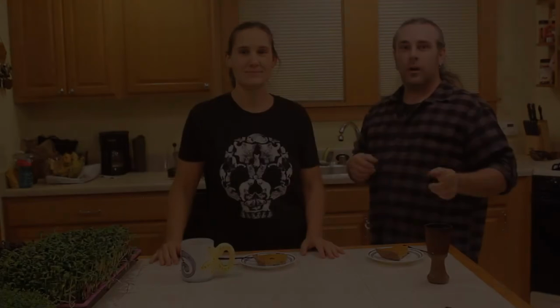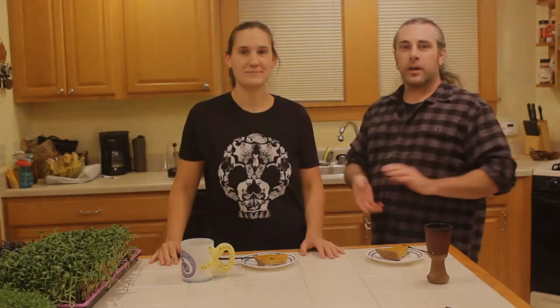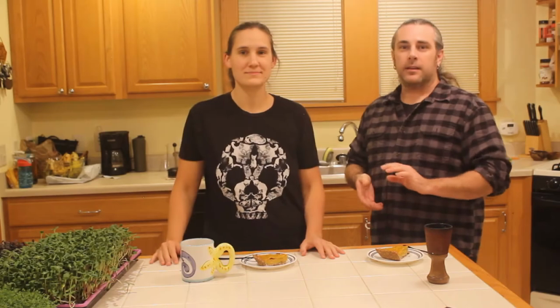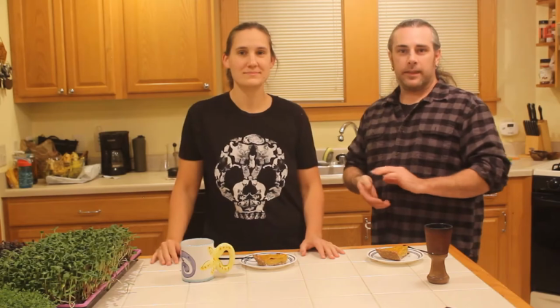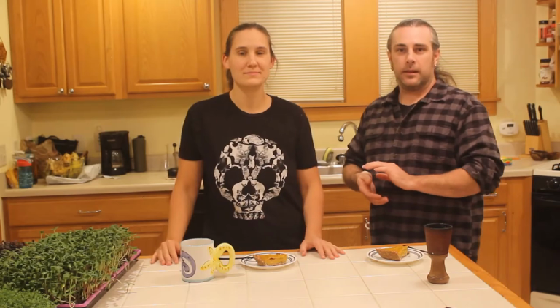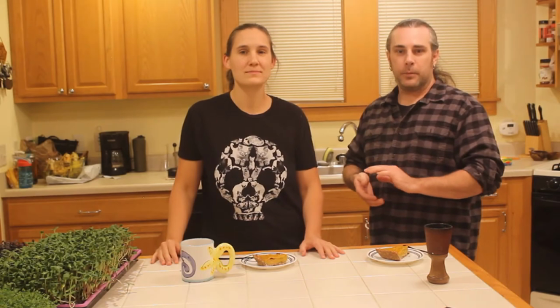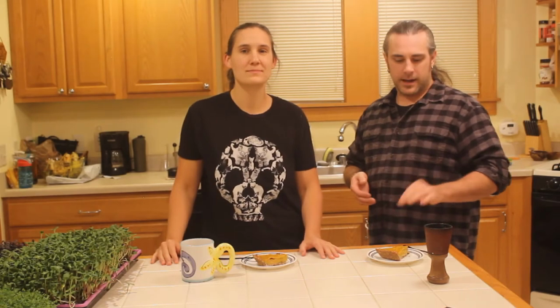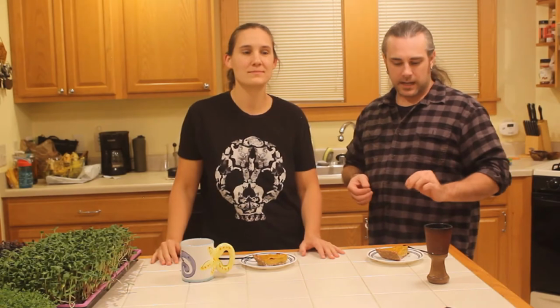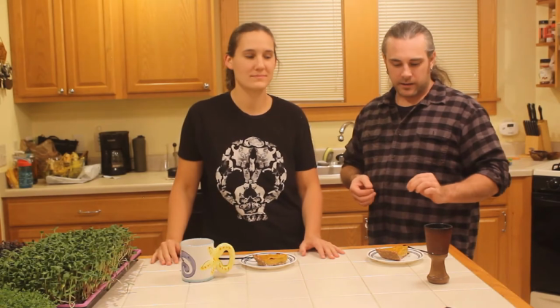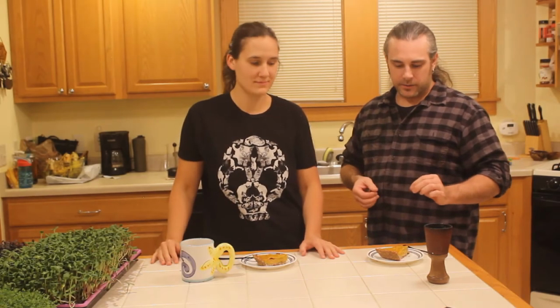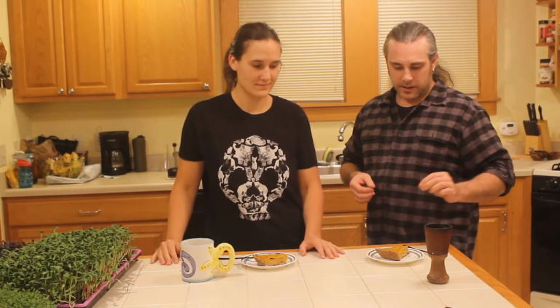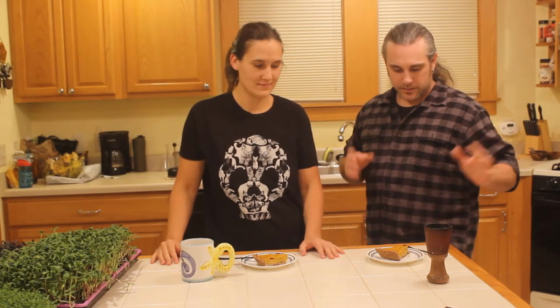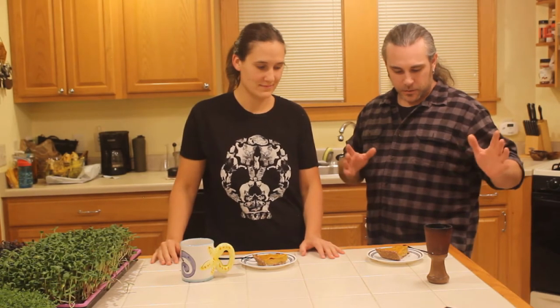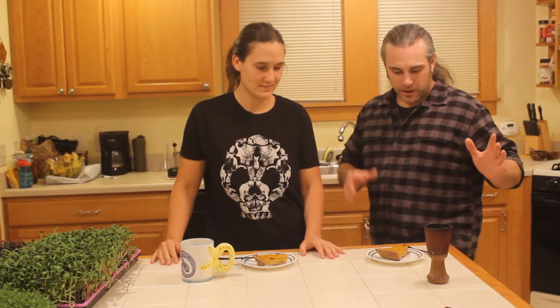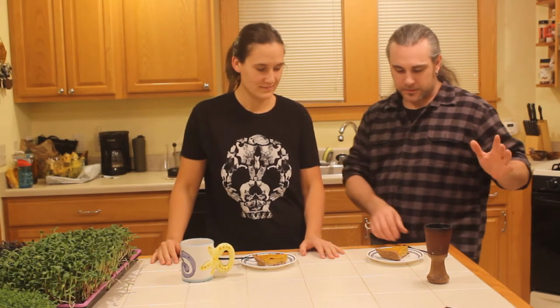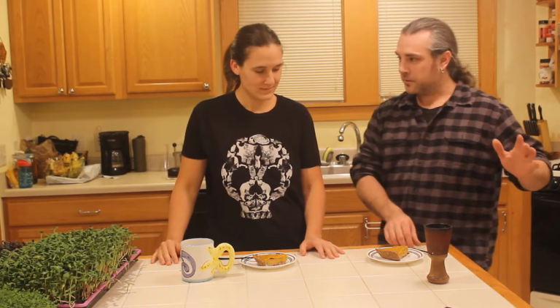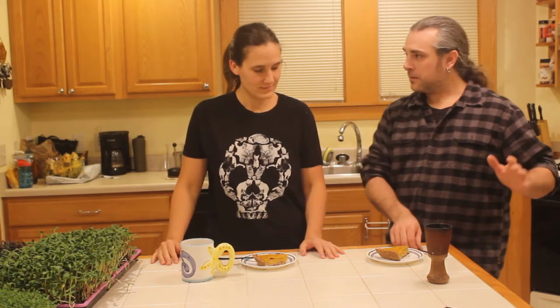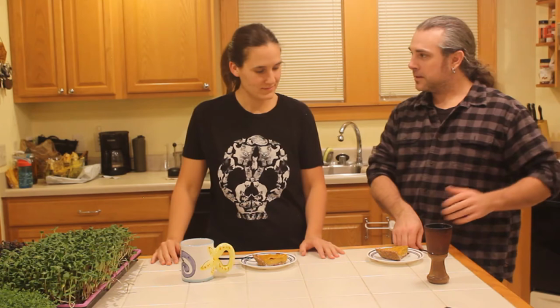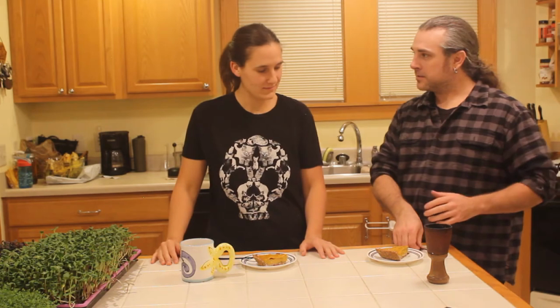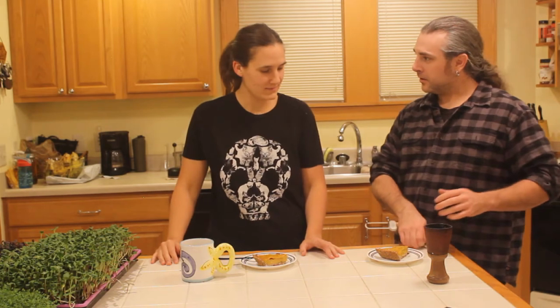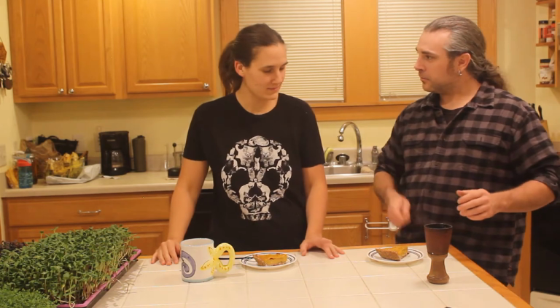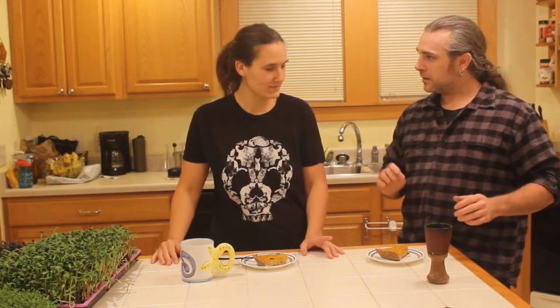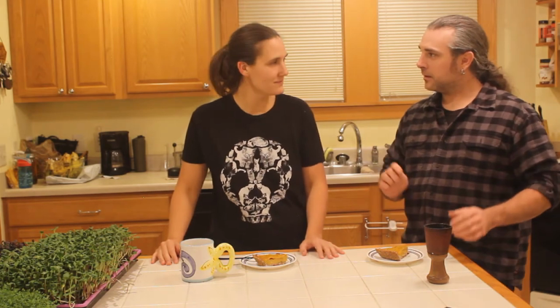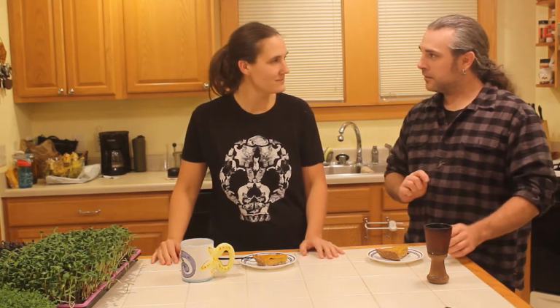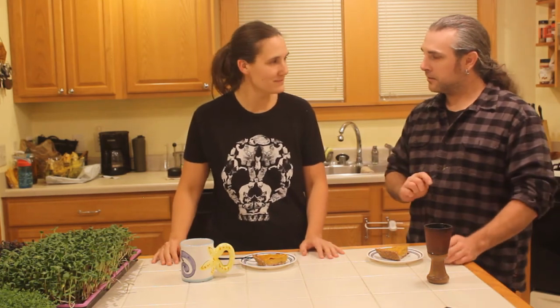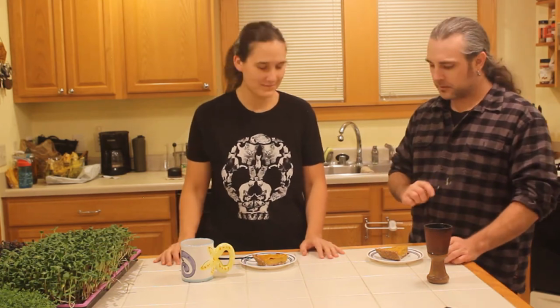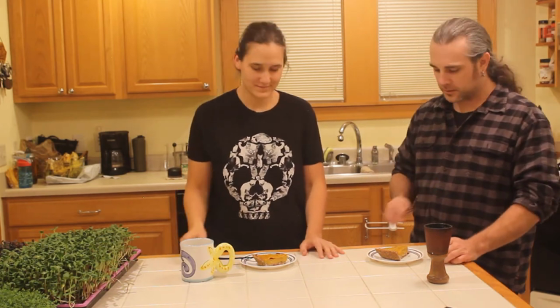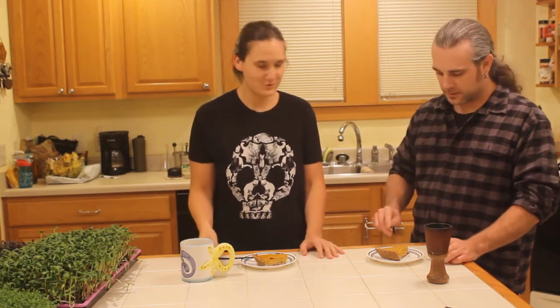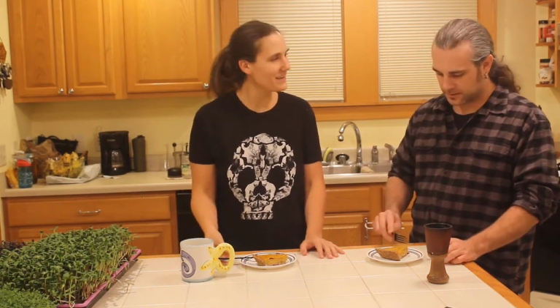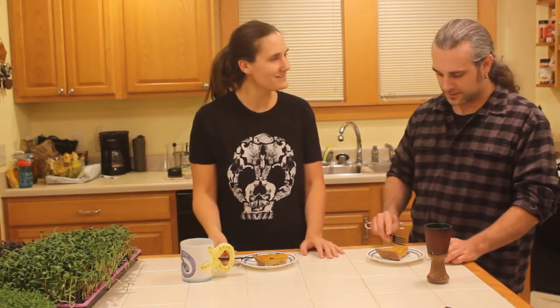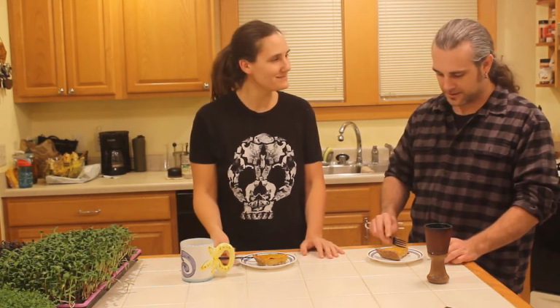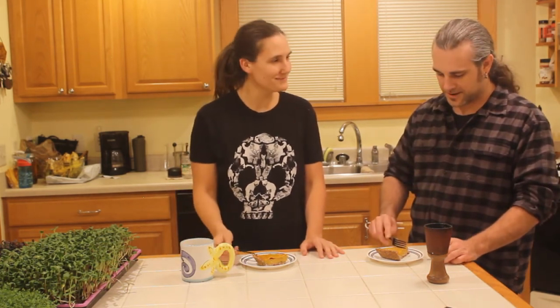The pie is out of the oven and it's cooled off, so that means there's only one thing left to do. Let's try it. Alright.